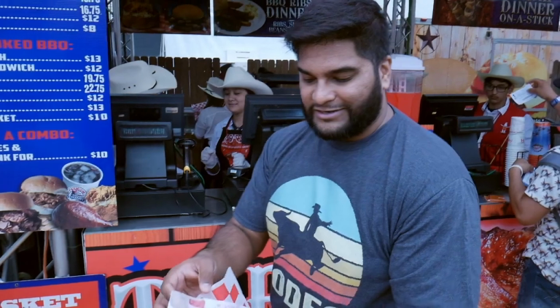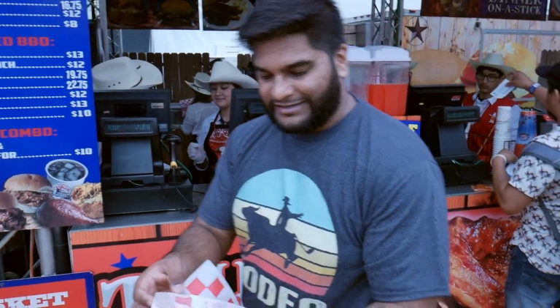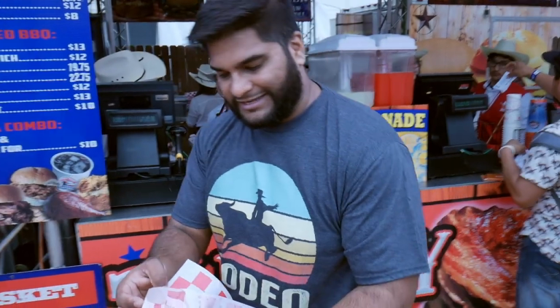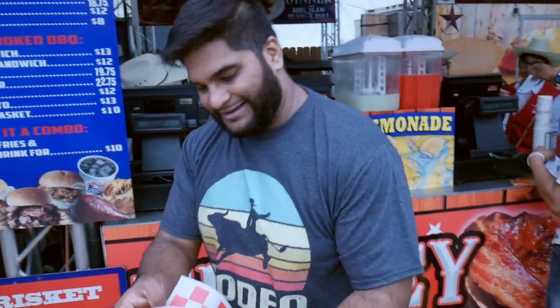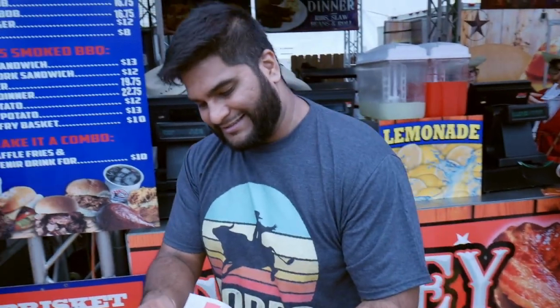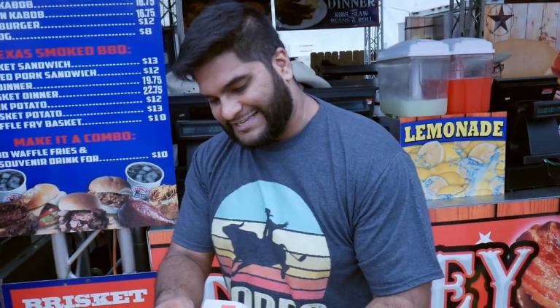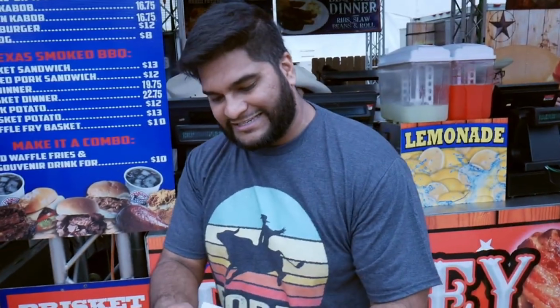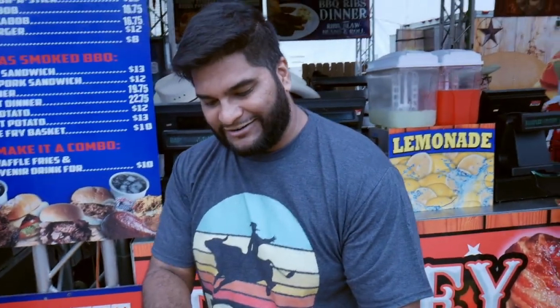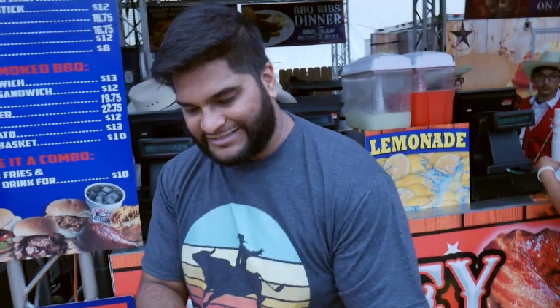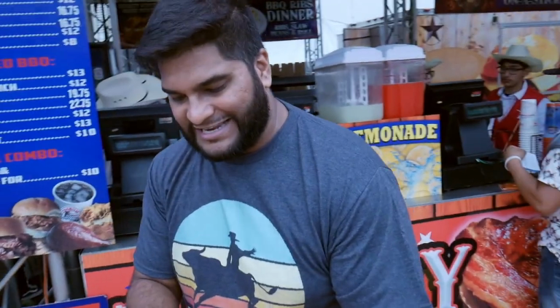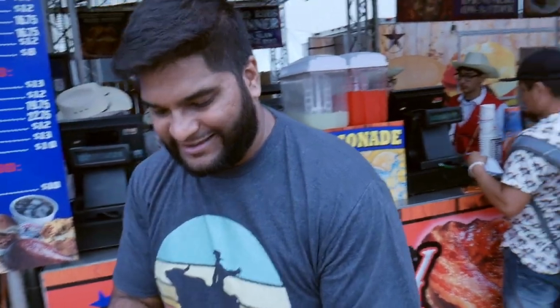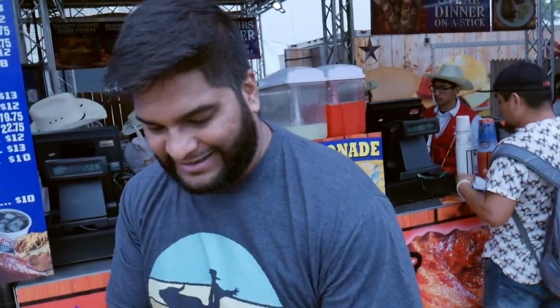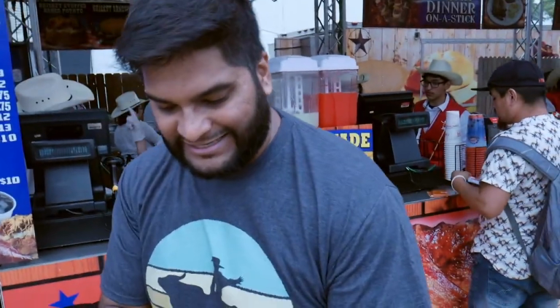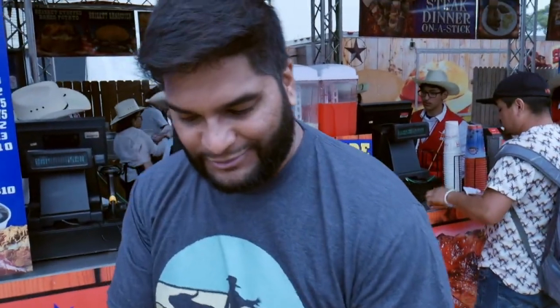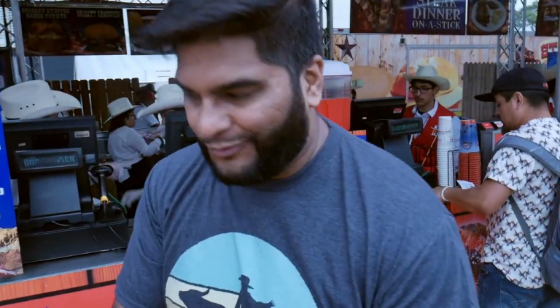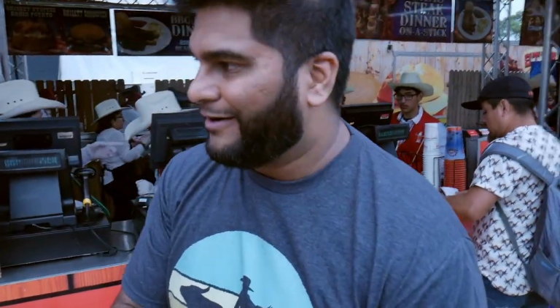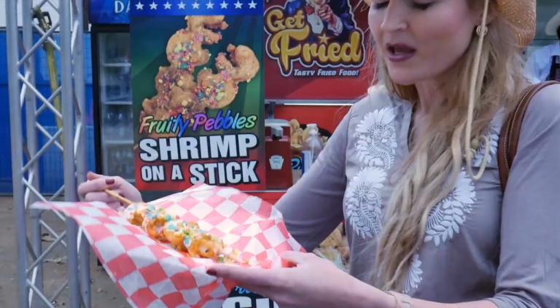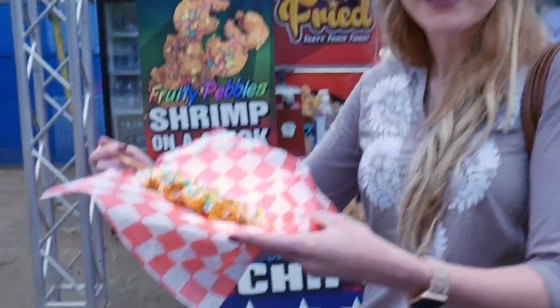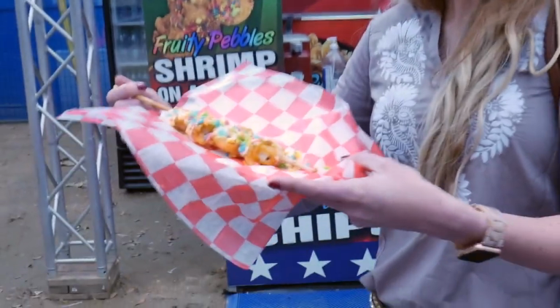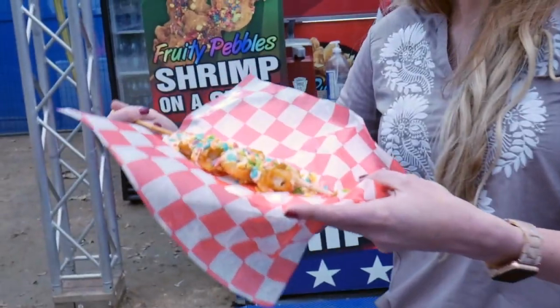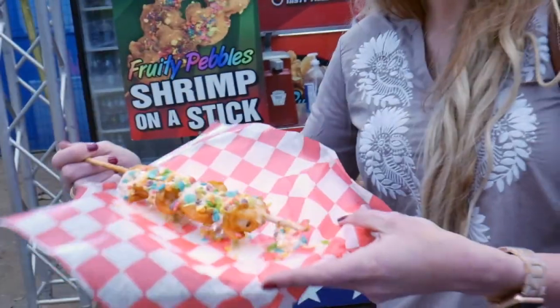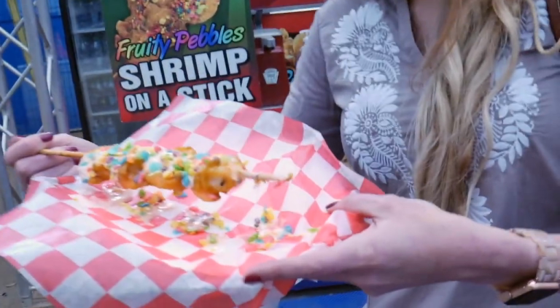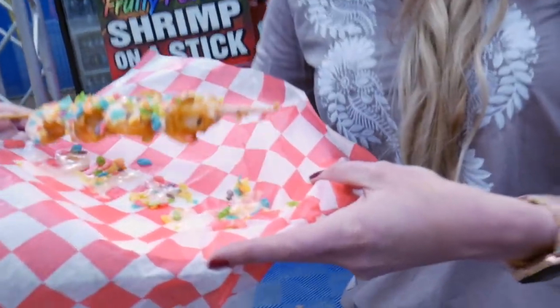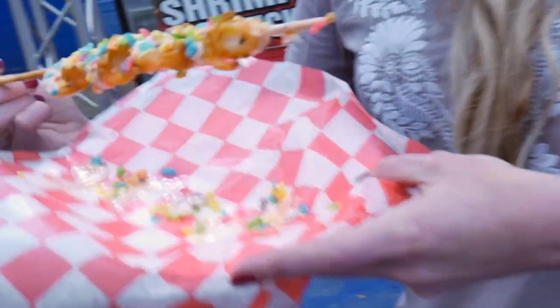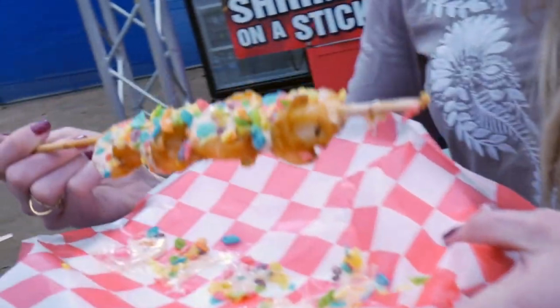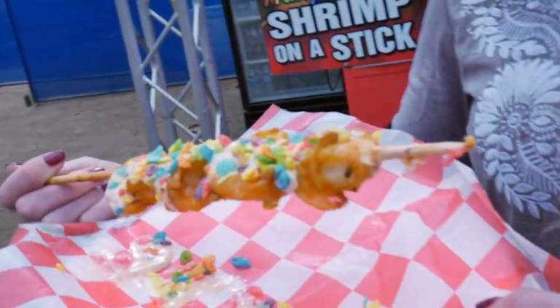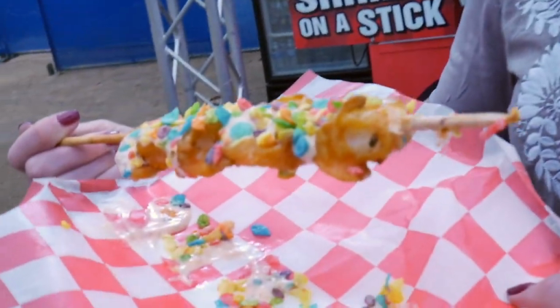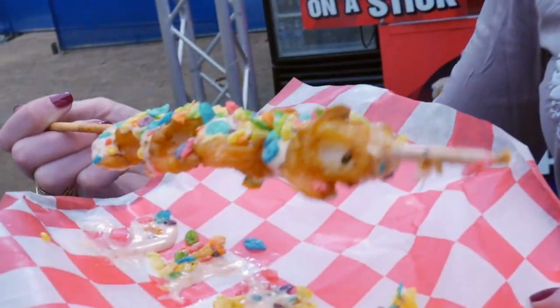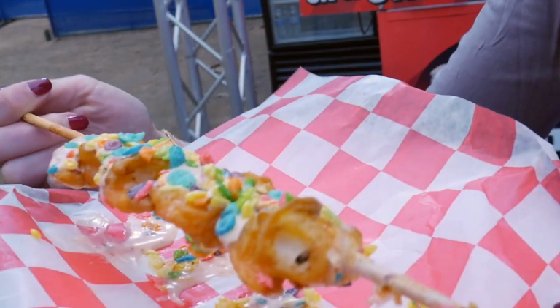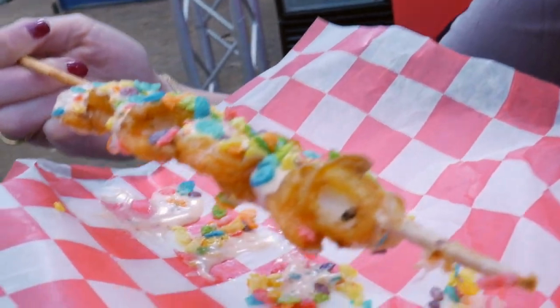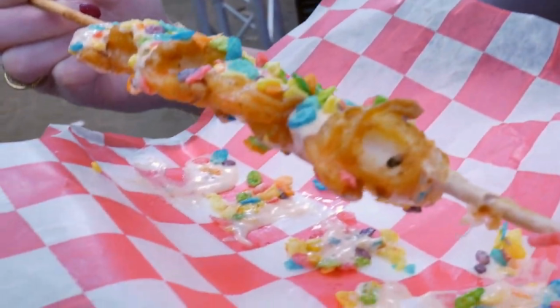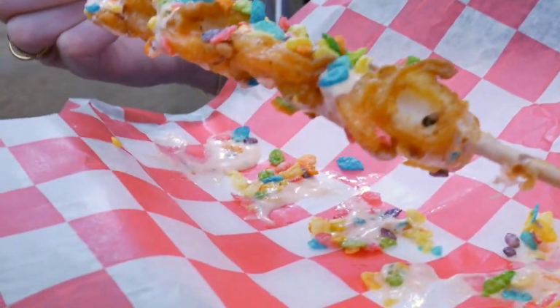So I got the steak dinner on a stick. It's a little warm. I think for something like the carnival here, it's perfect.